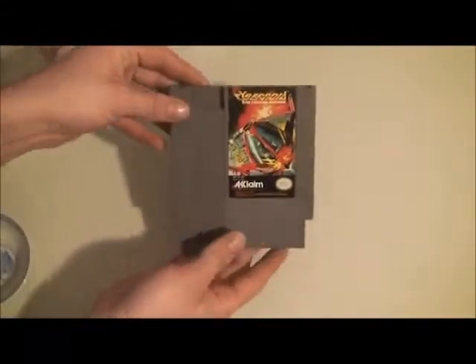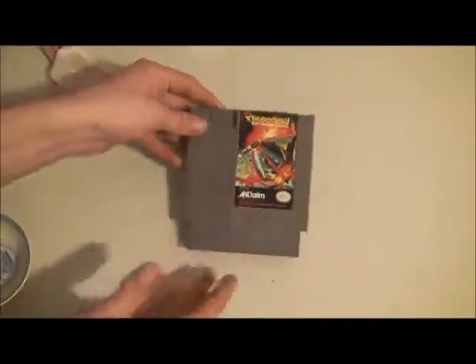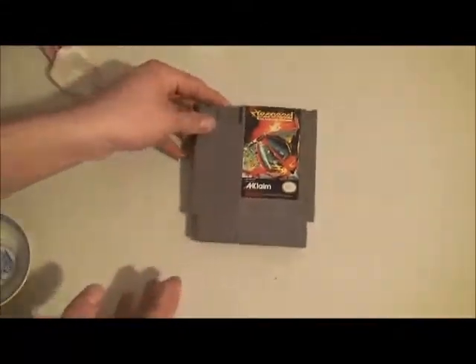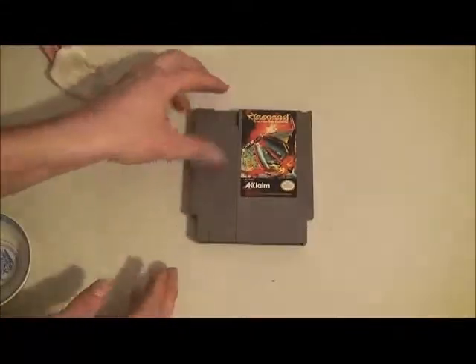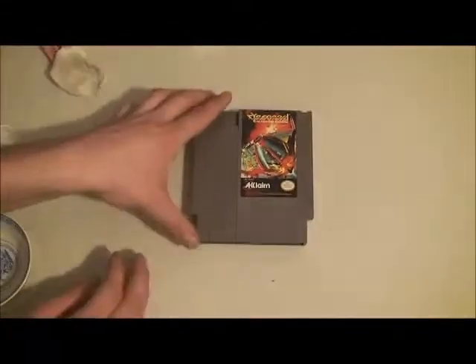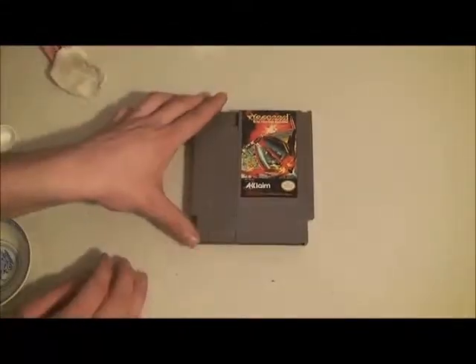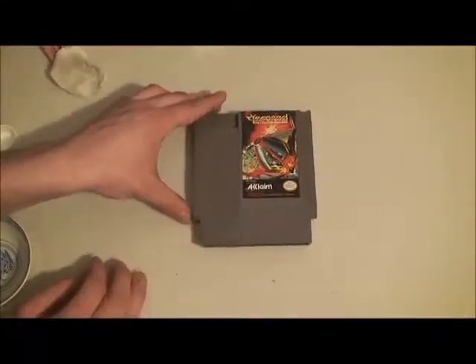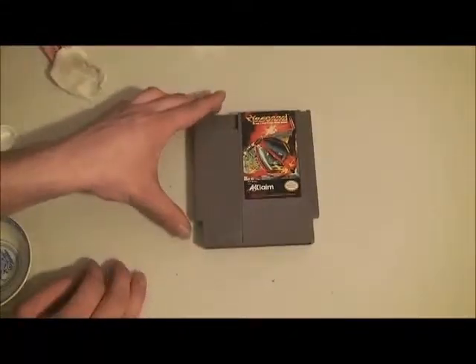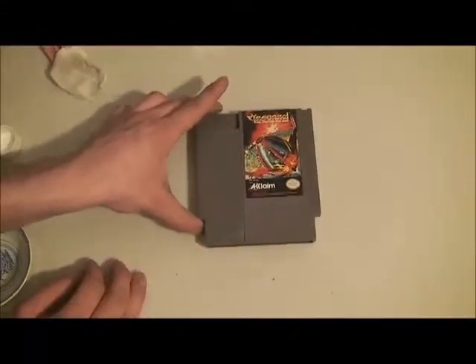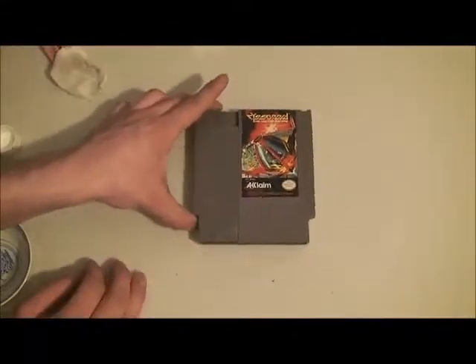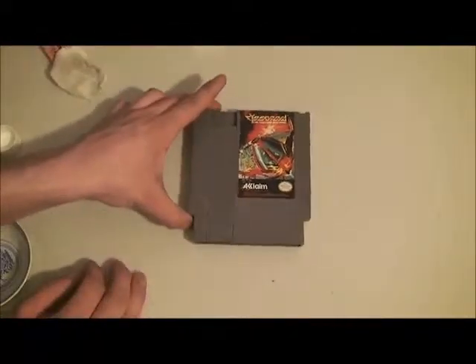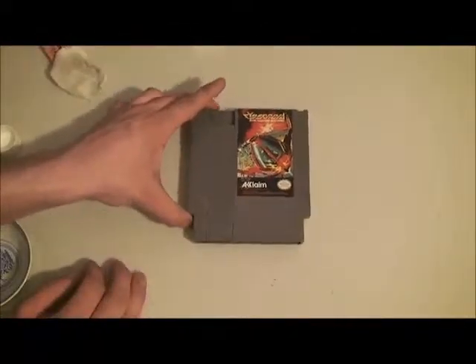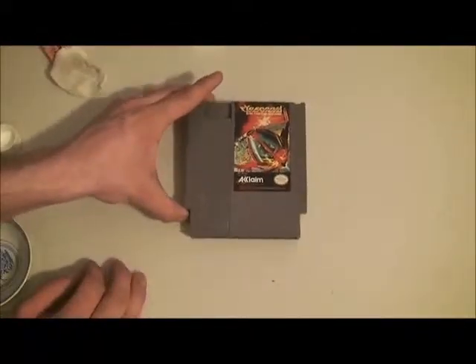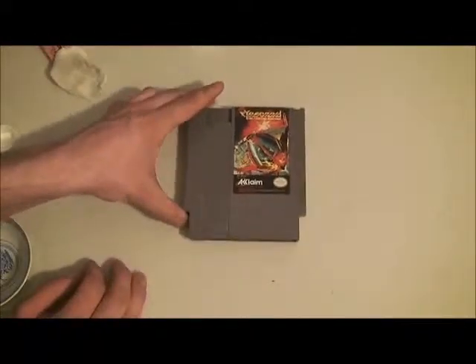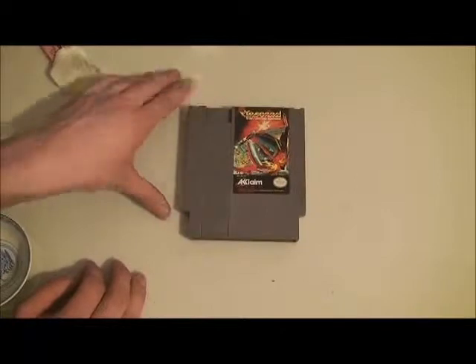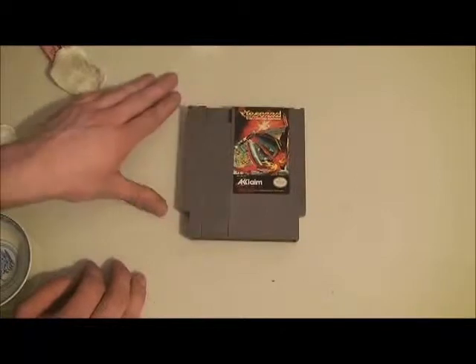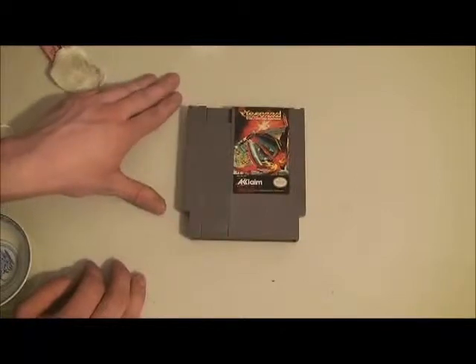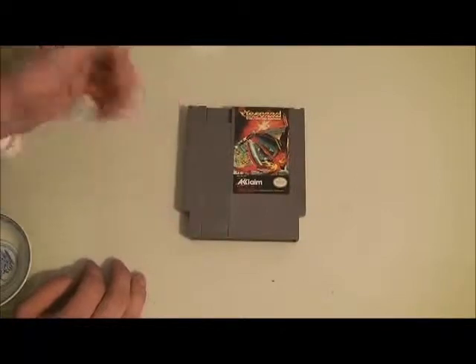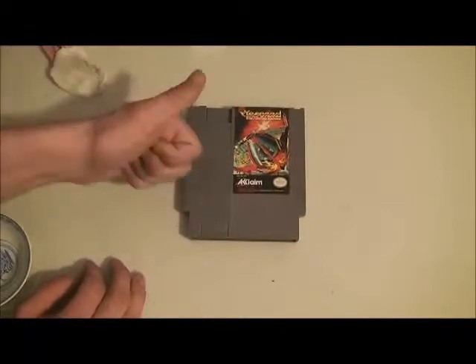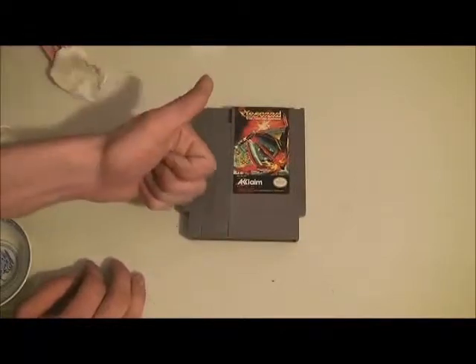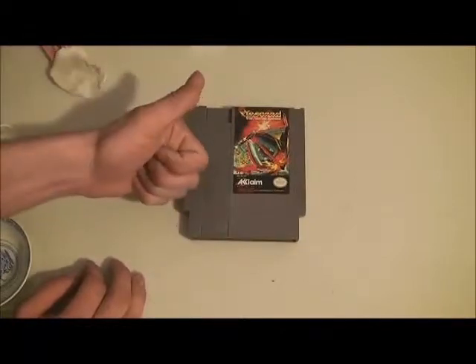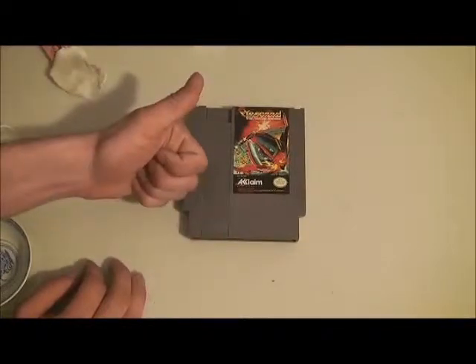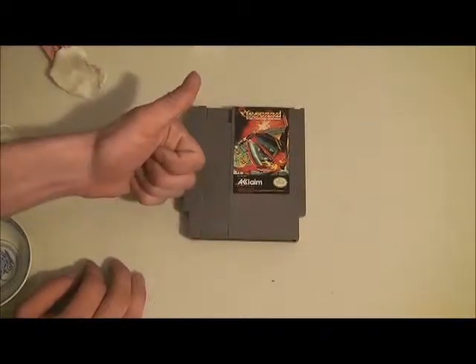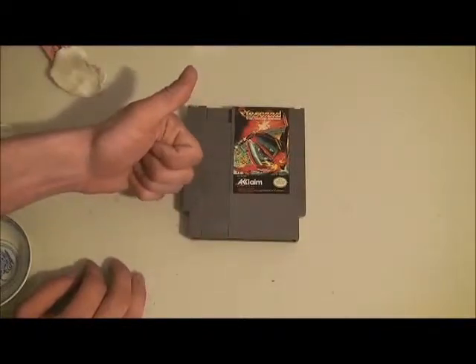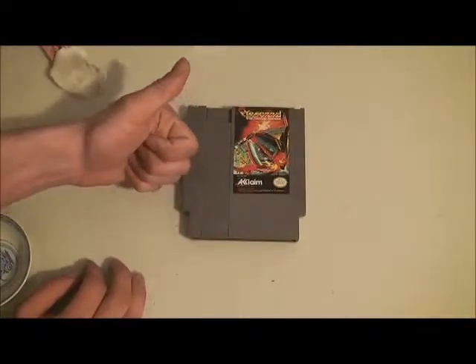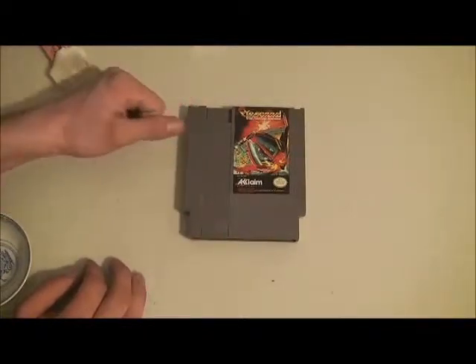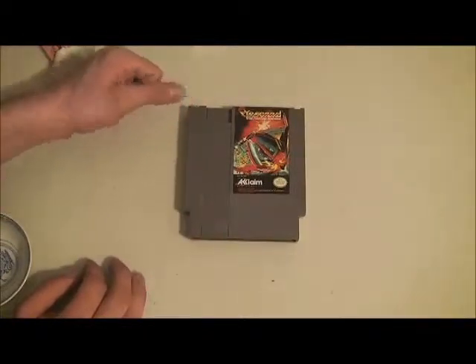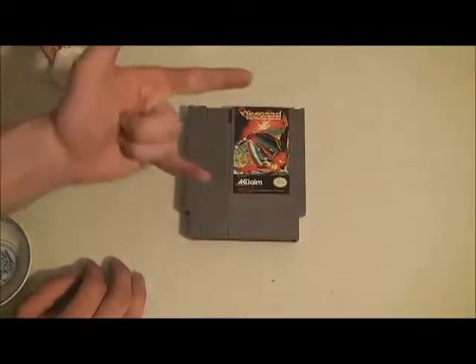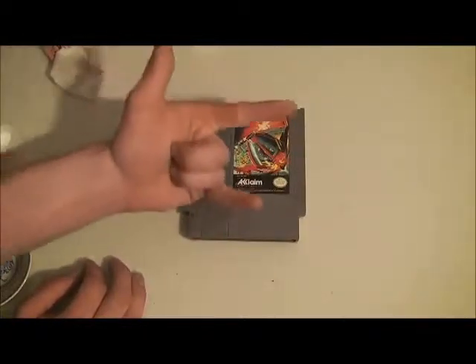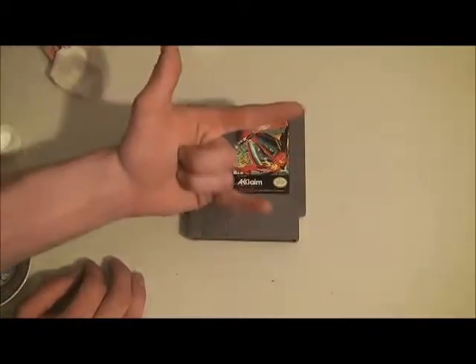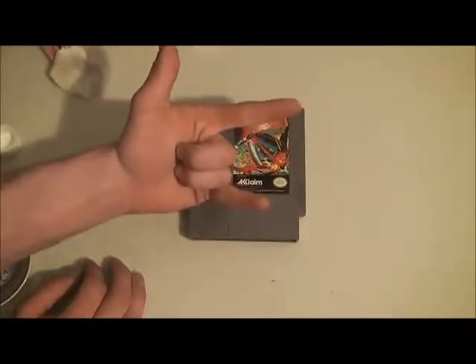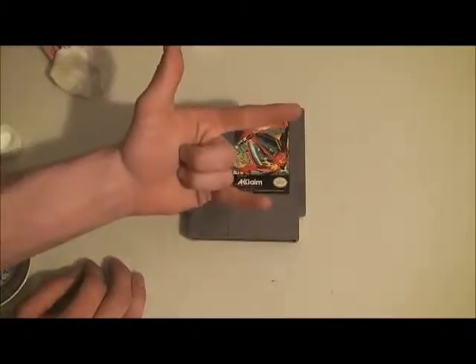So that's how you get pen off an NES cartridge. This has been J-Rock. Click, like, and subscribe. Thanks for watching, and rock on.